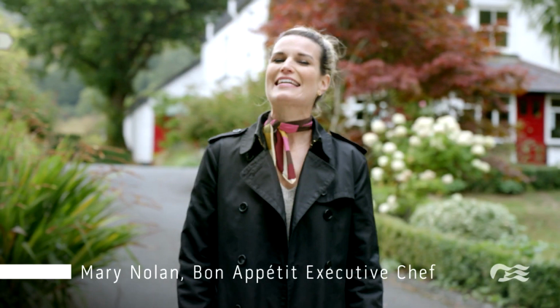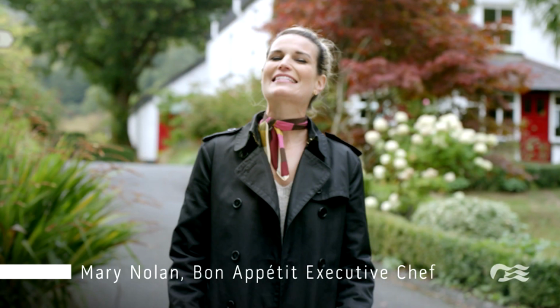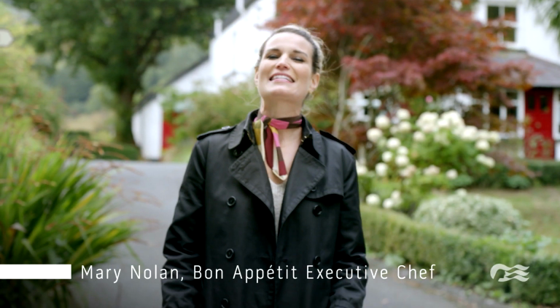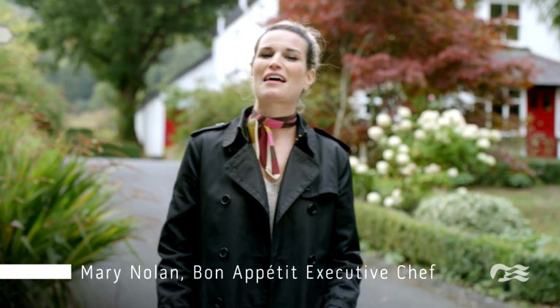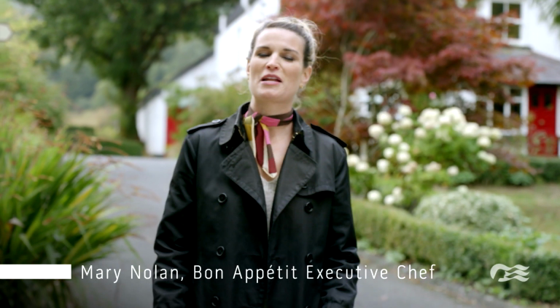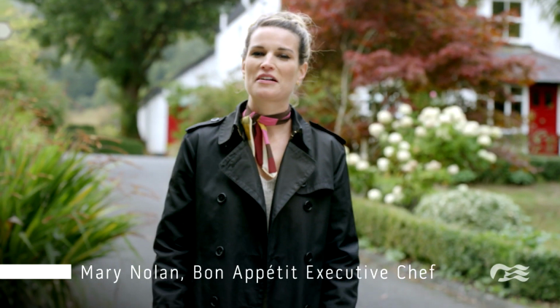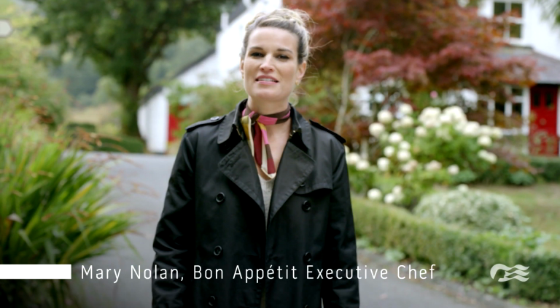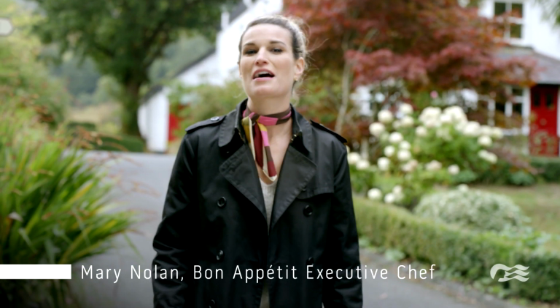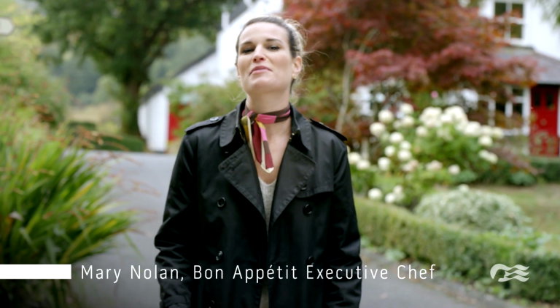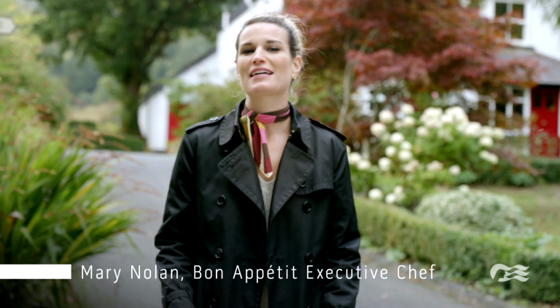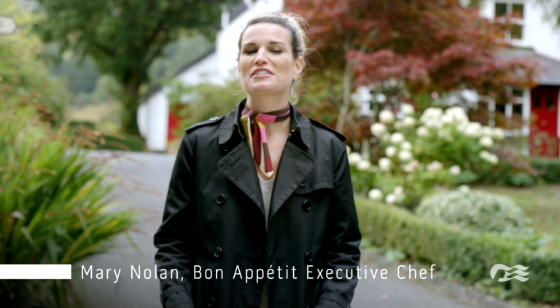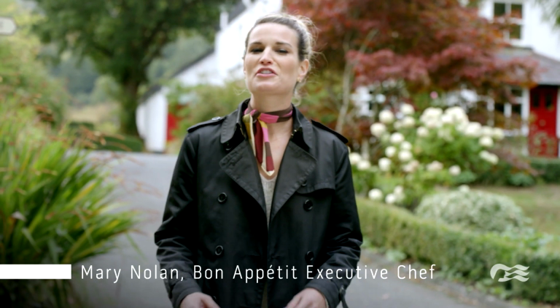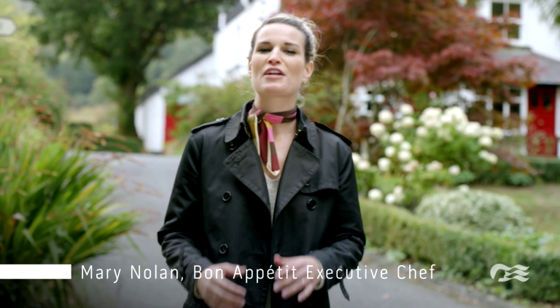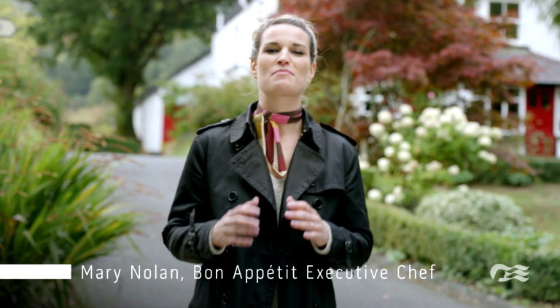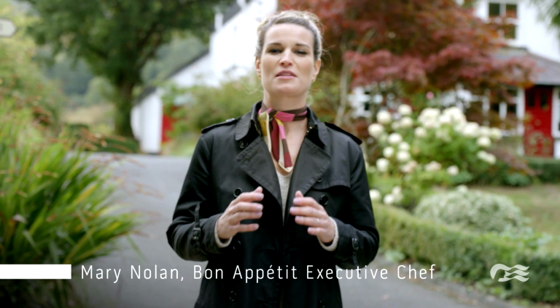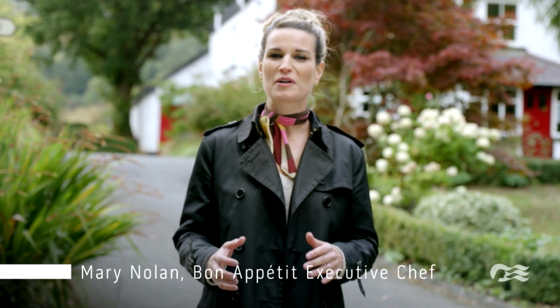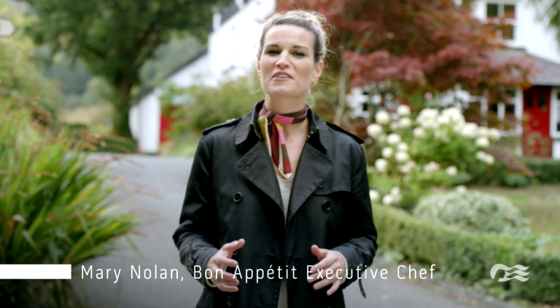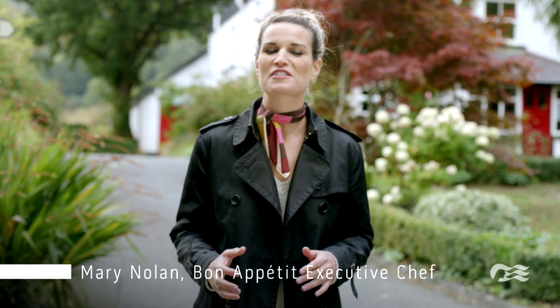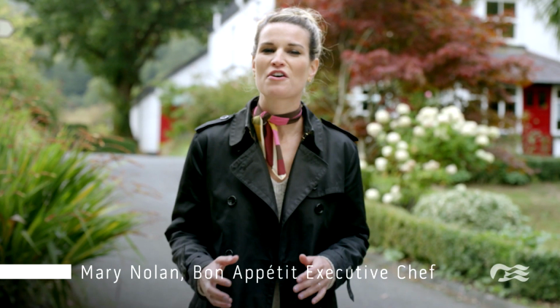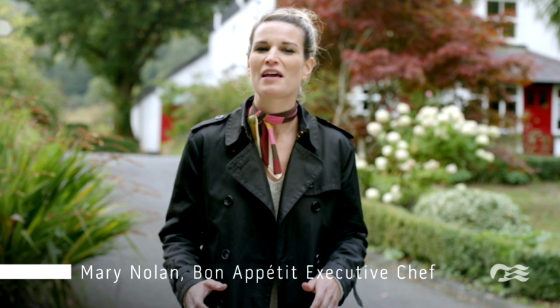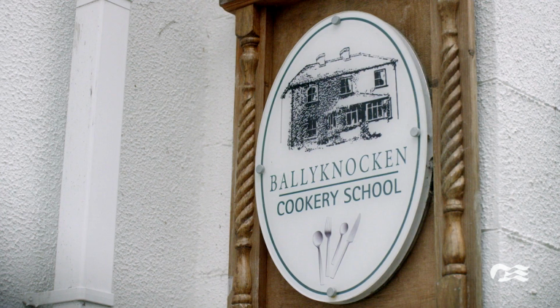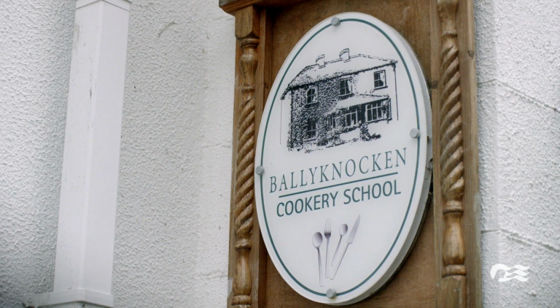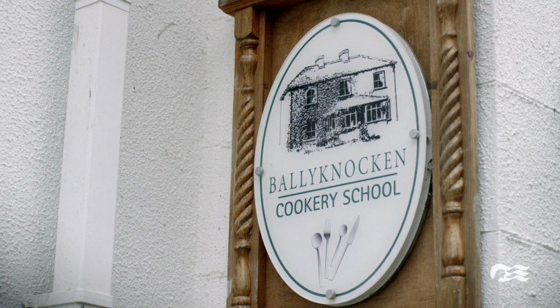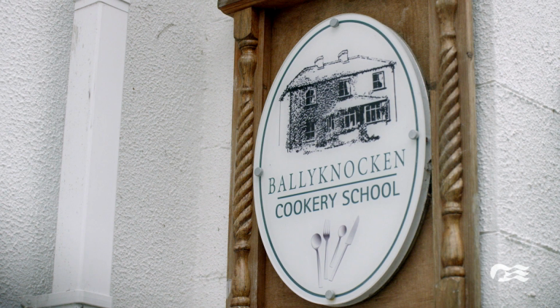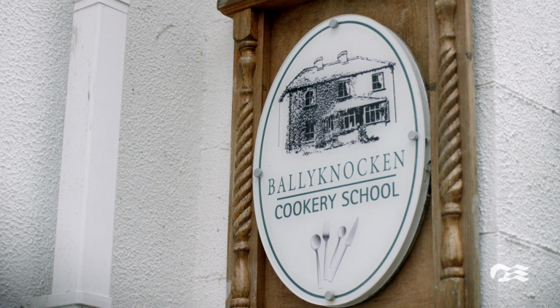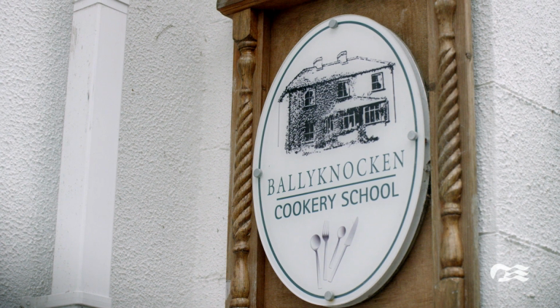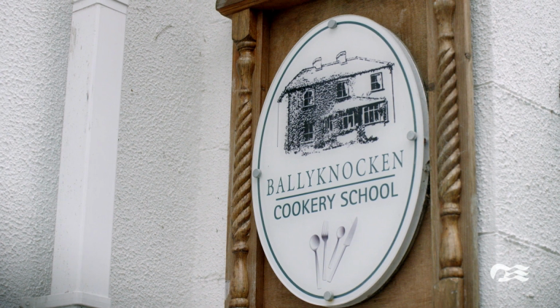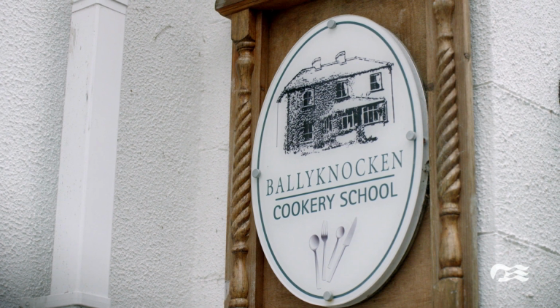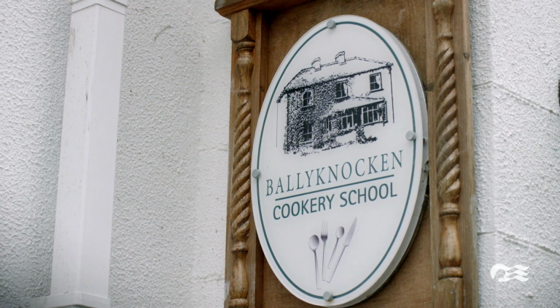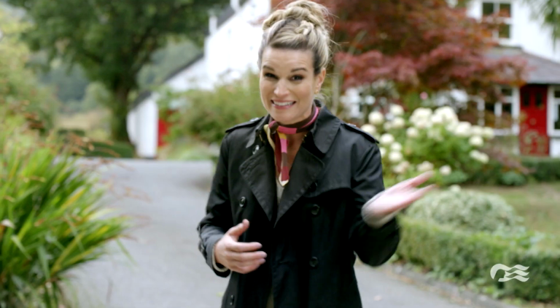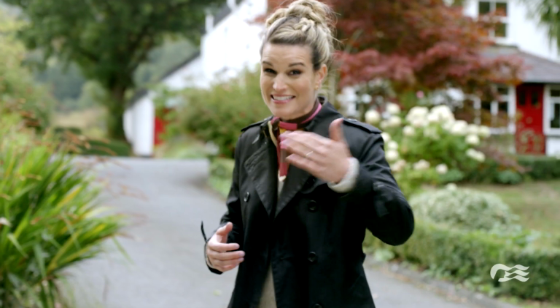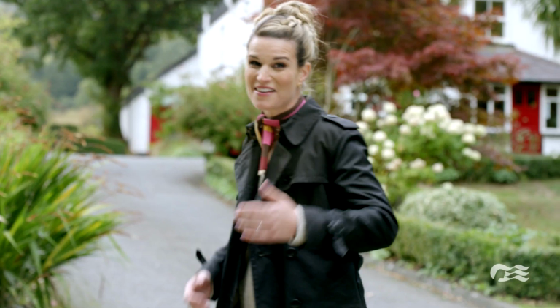It's tea time in Ireland, and I'm excited to learn how to make the perfect scone at the Ballyknocken Cookery School. Let's go.